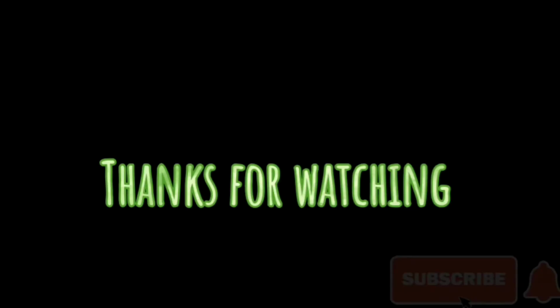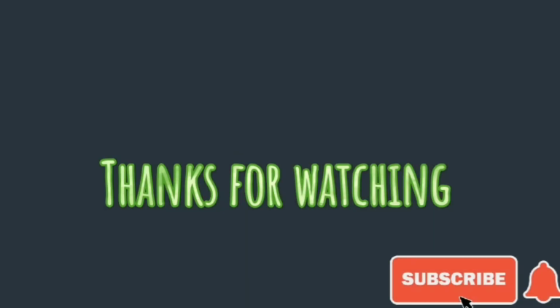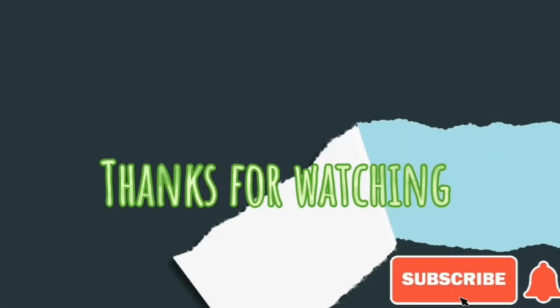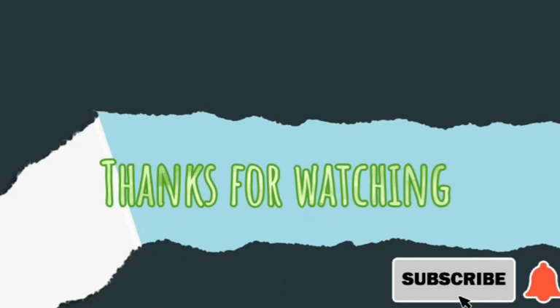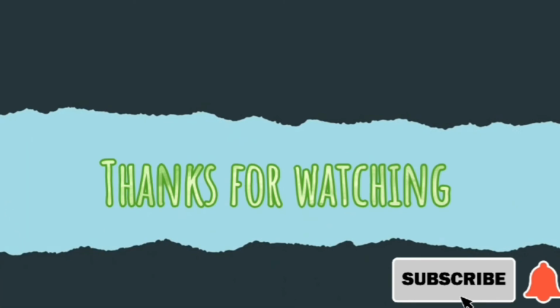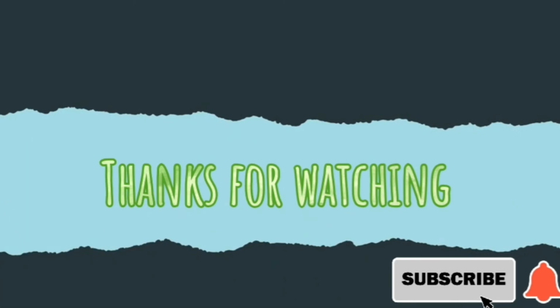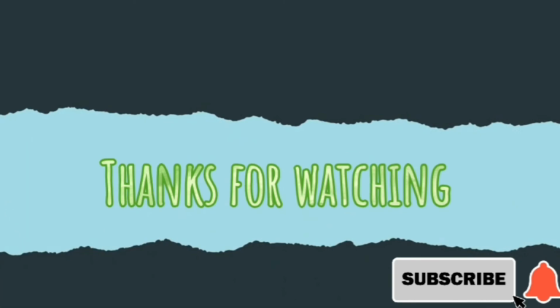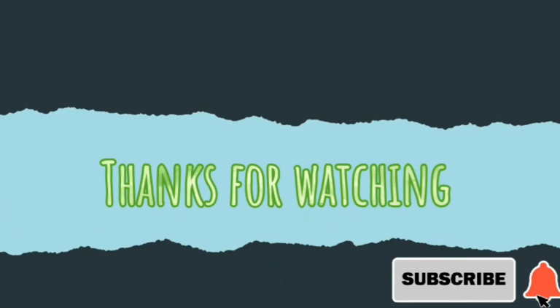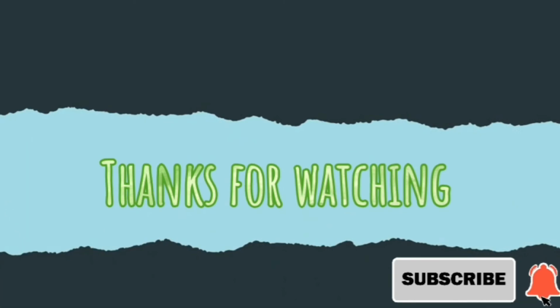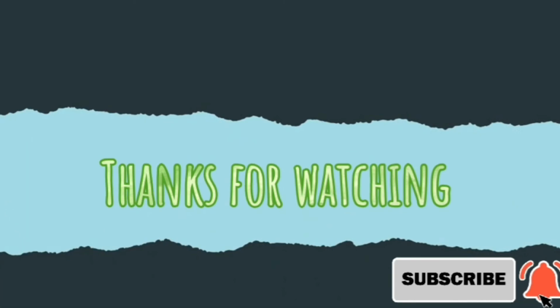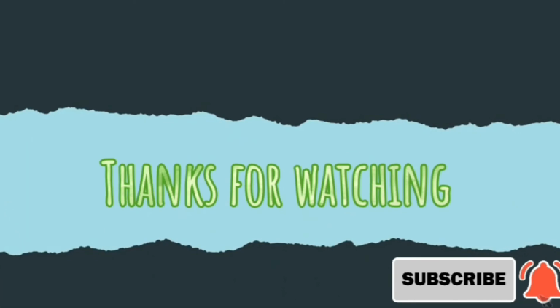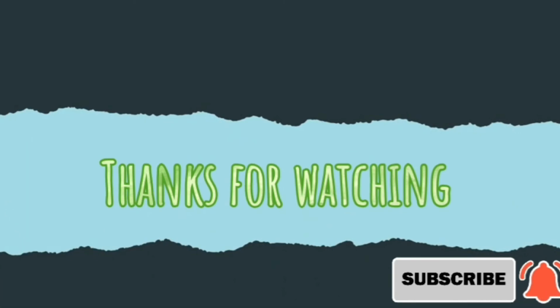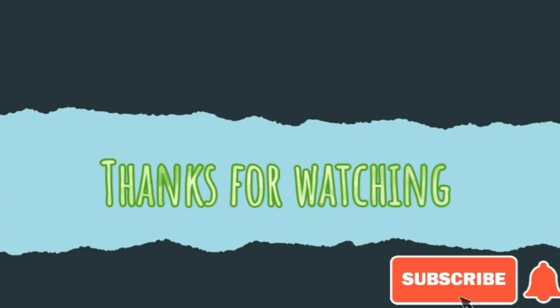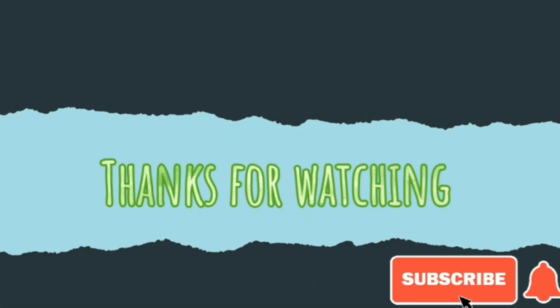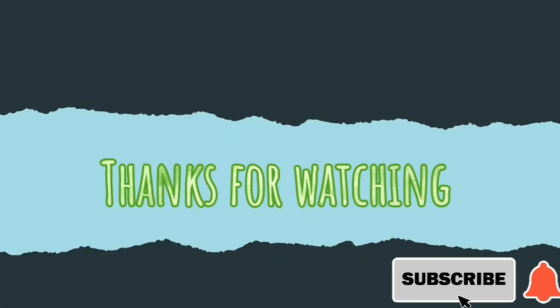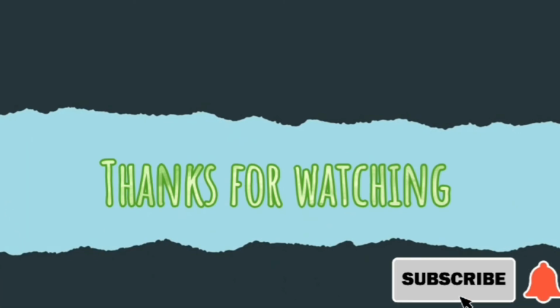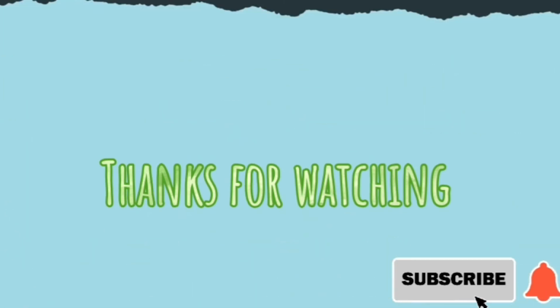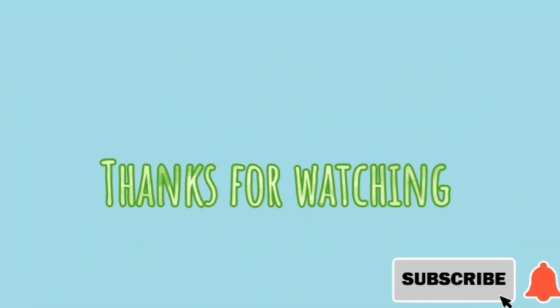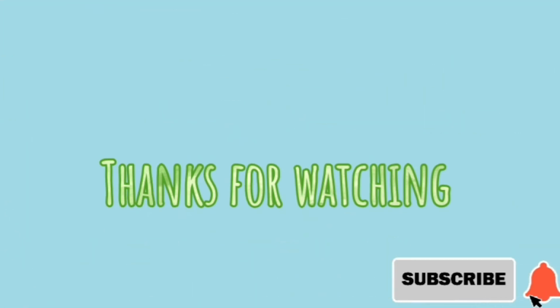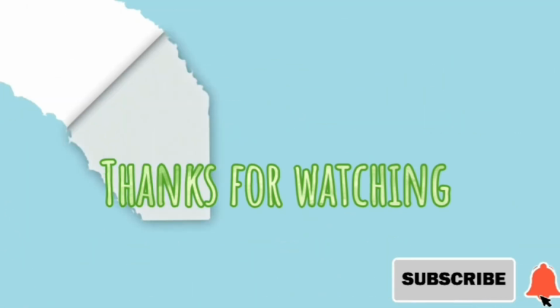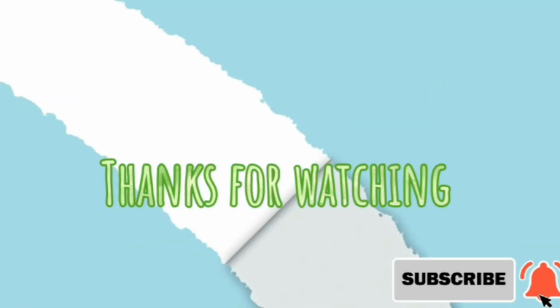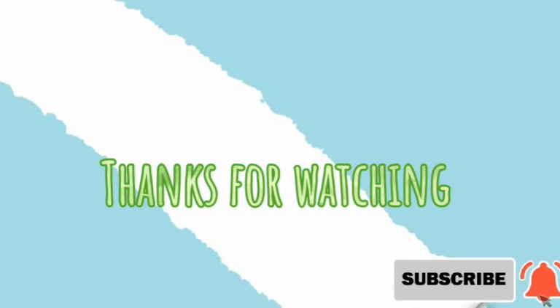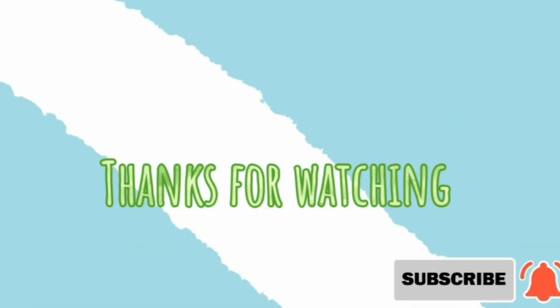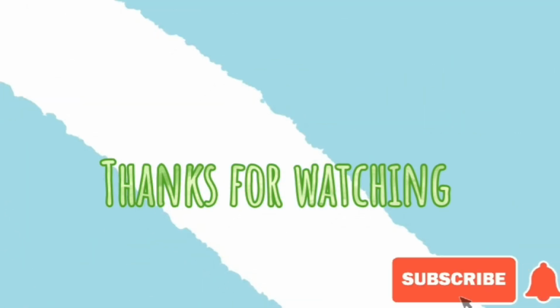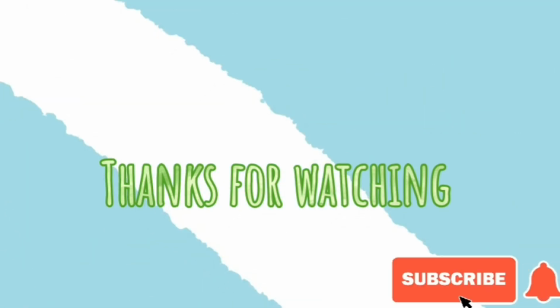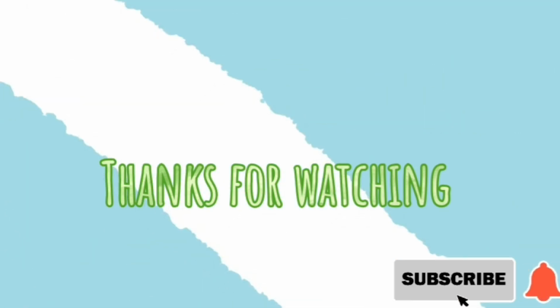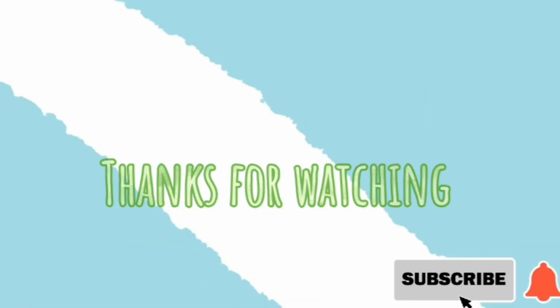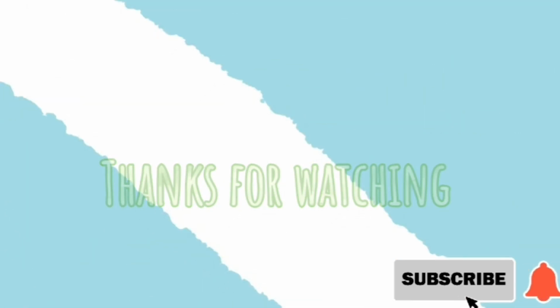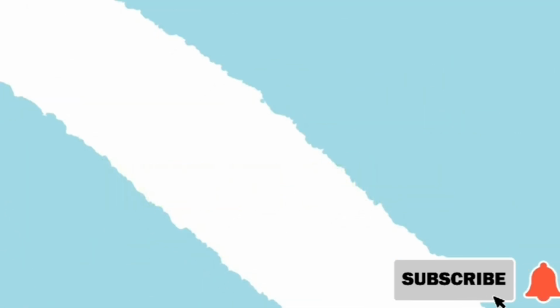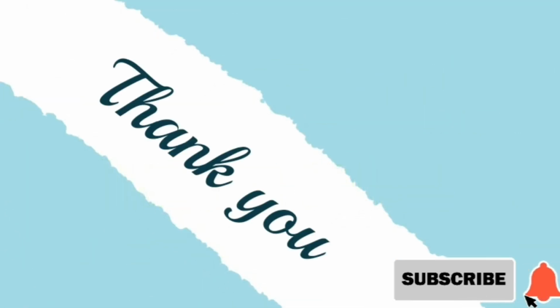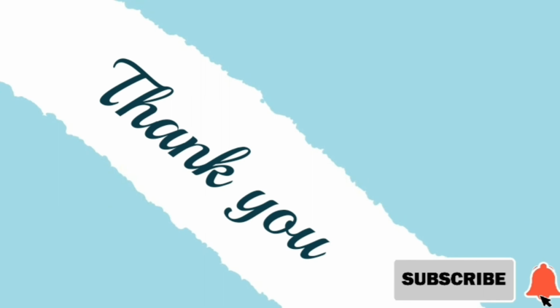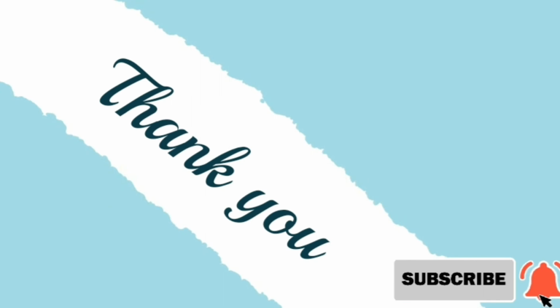Please like, comment, and subscribe. Thanks for watching!